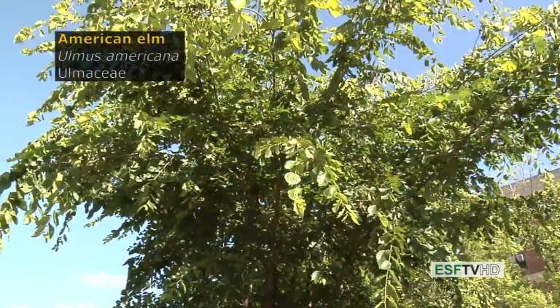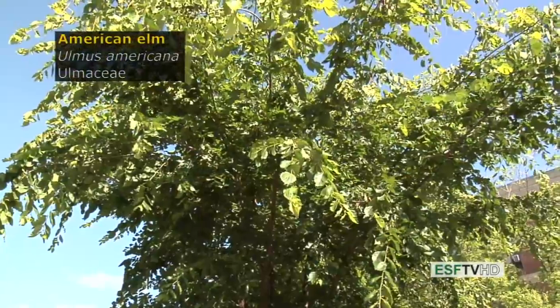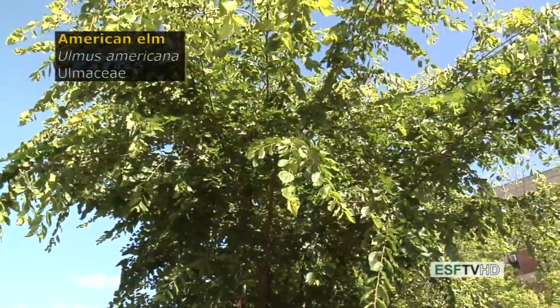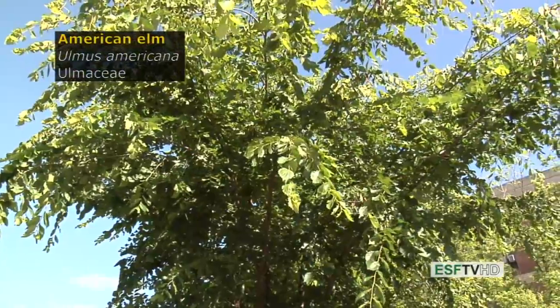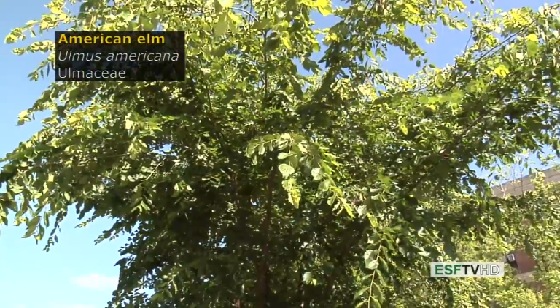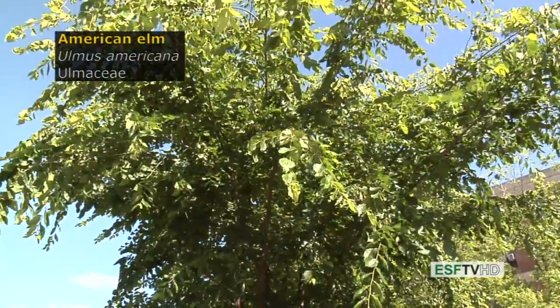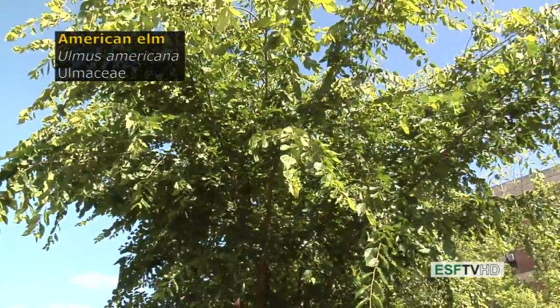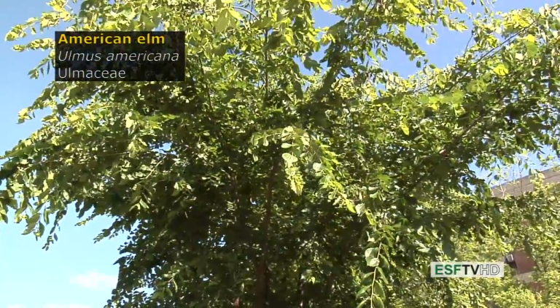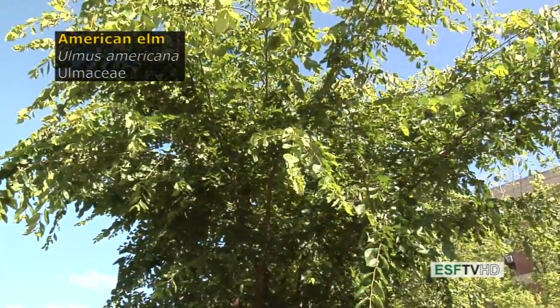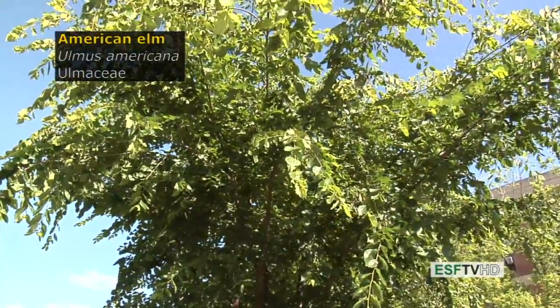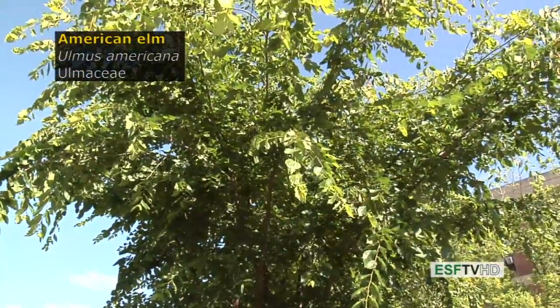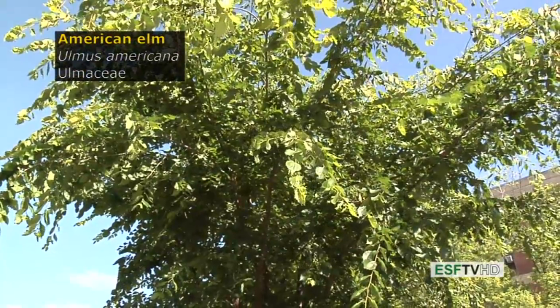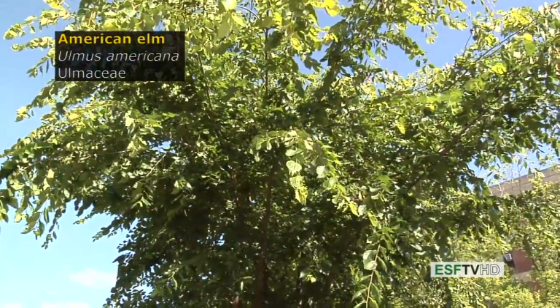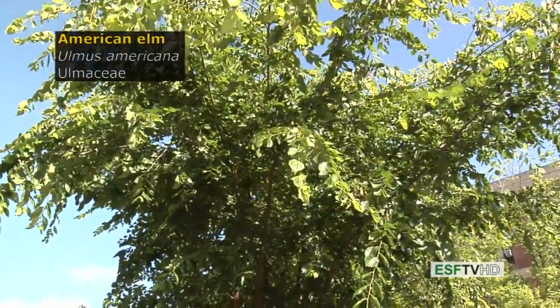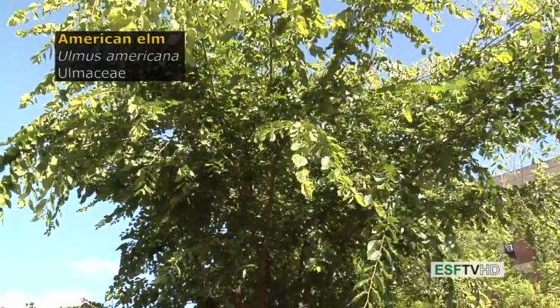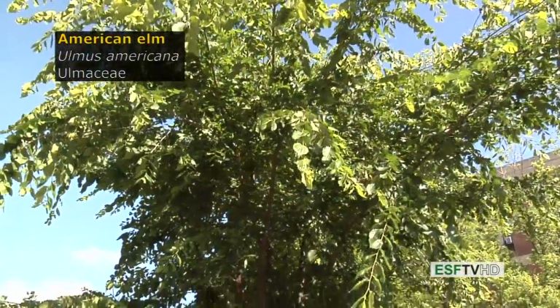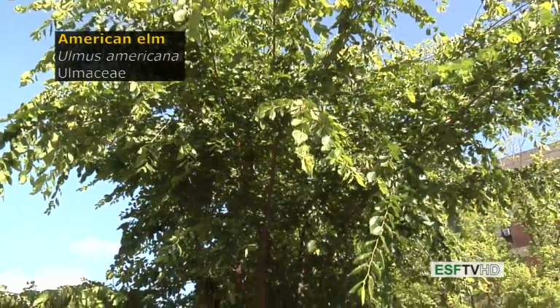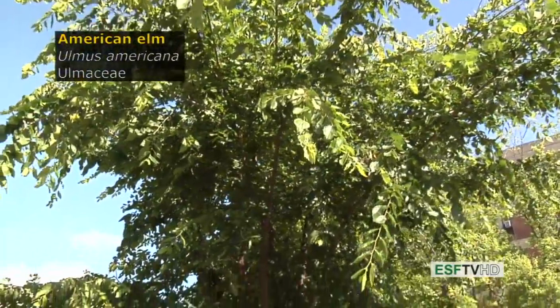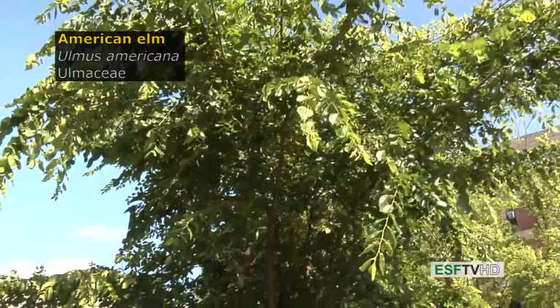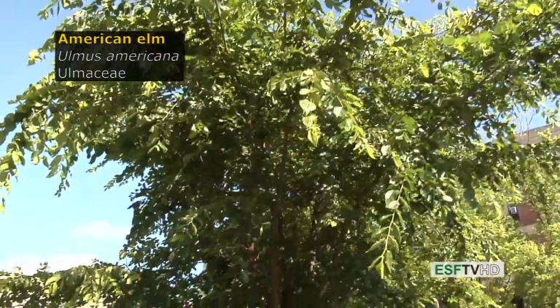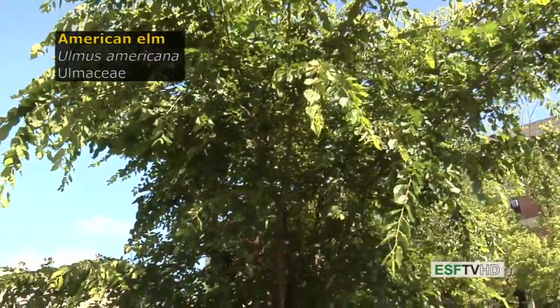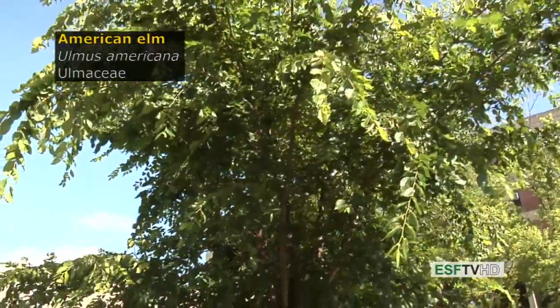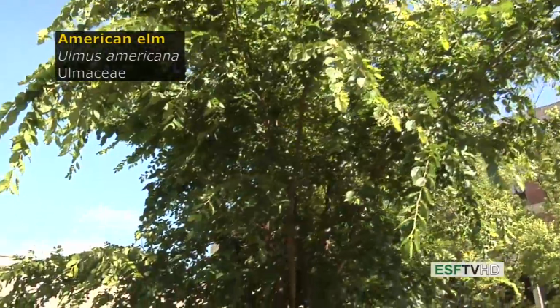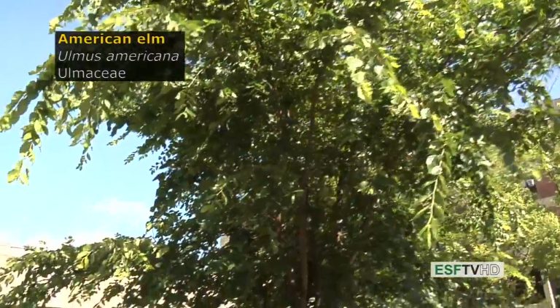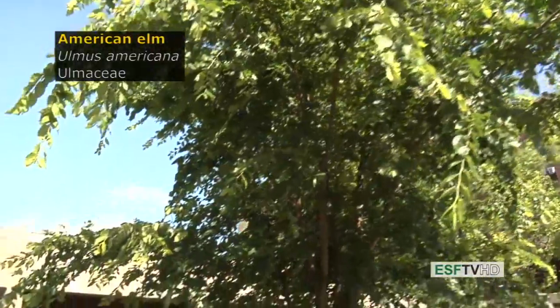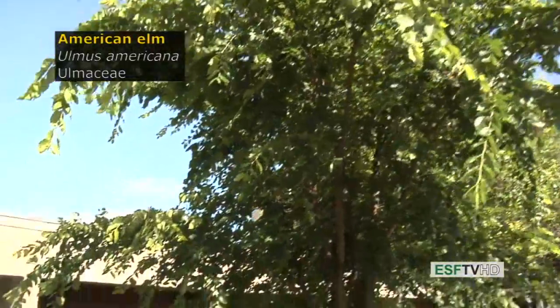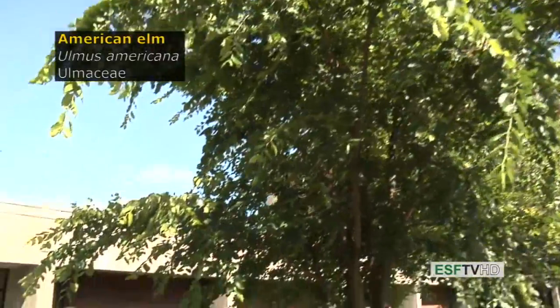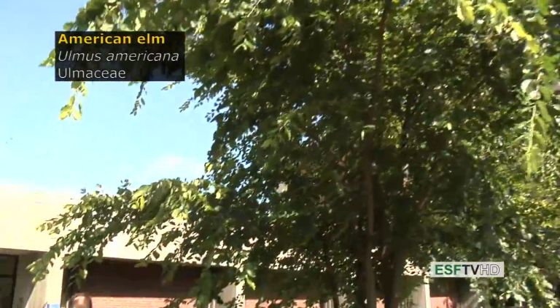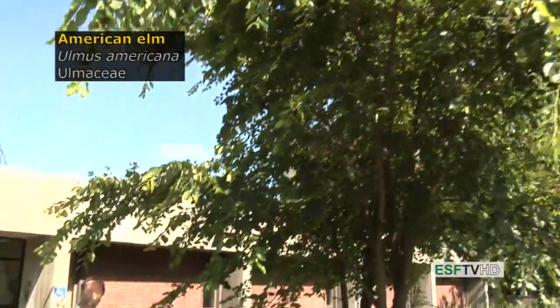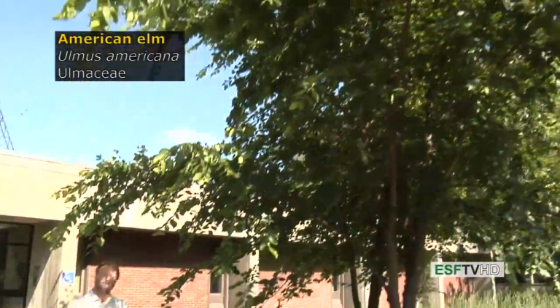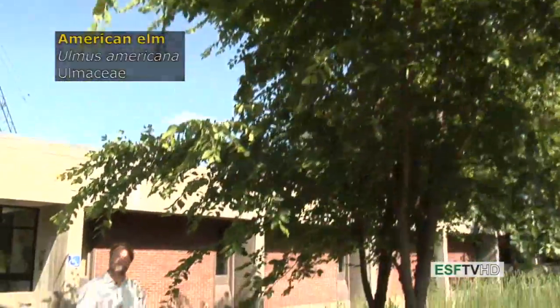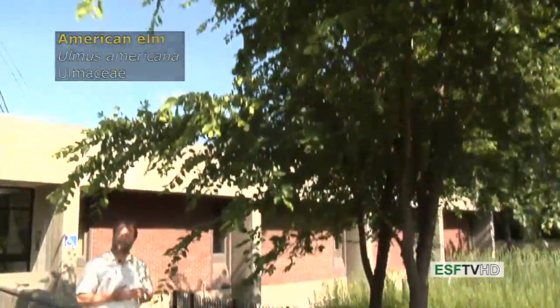Probably the most famous tree in eastern North America, Ulmus americana, American Elm, and the Ulmaceae.